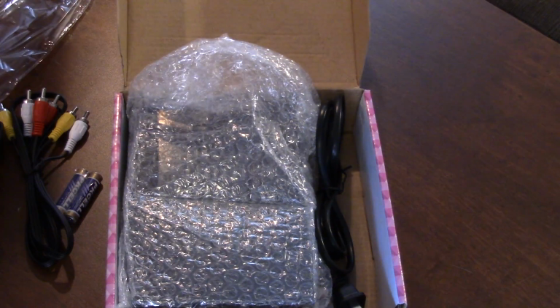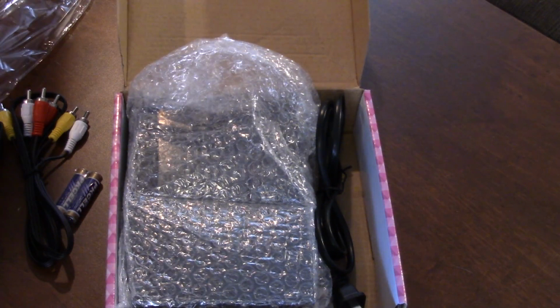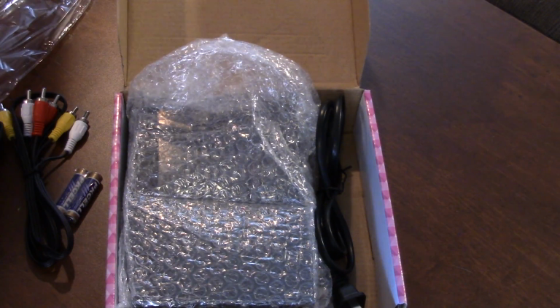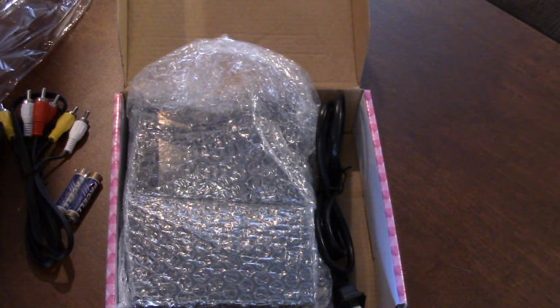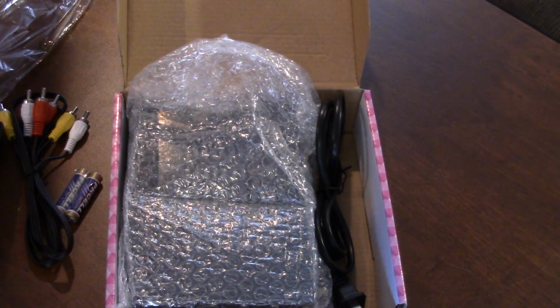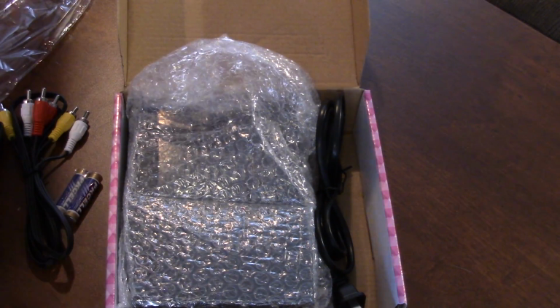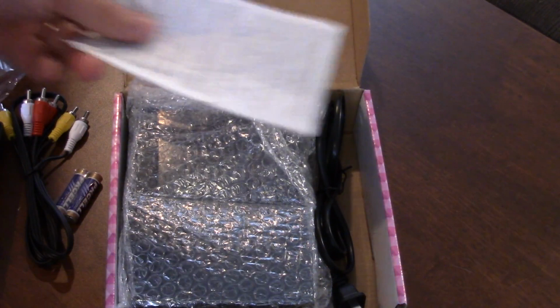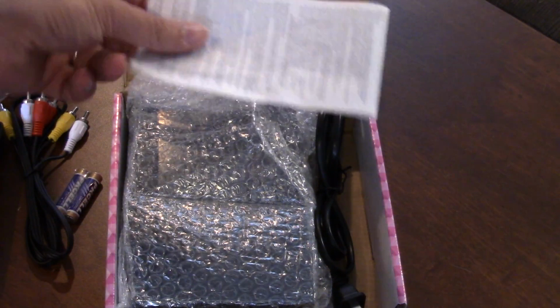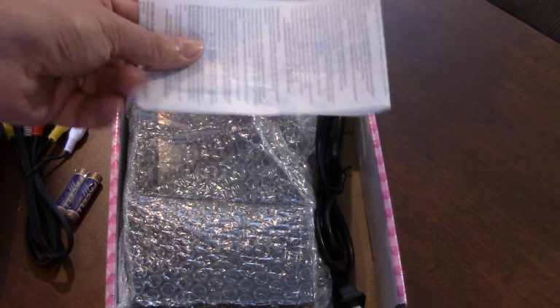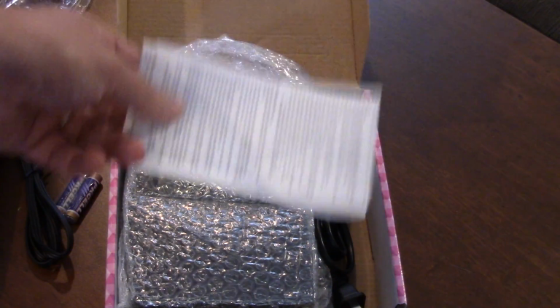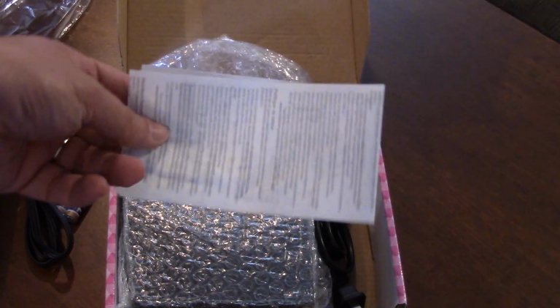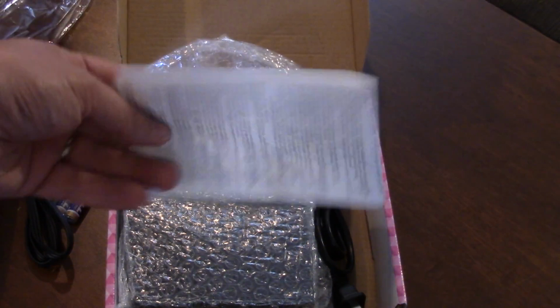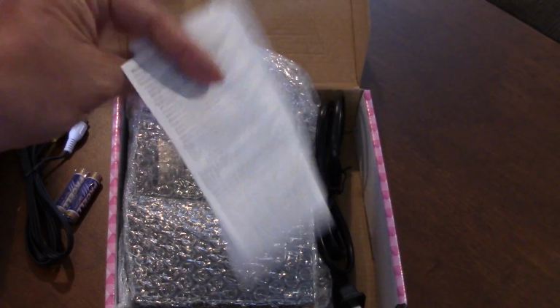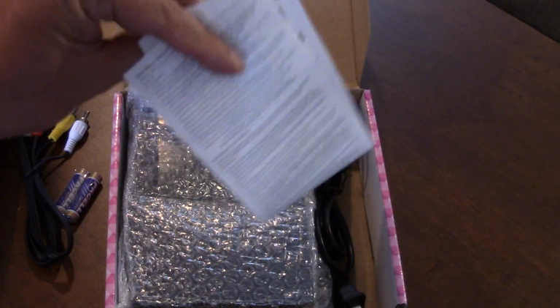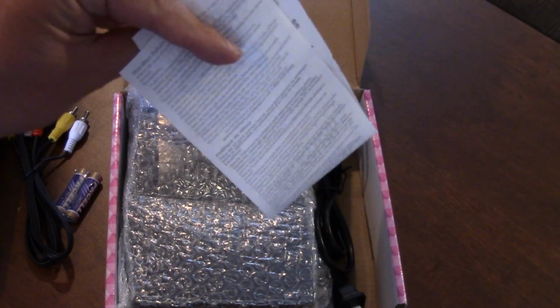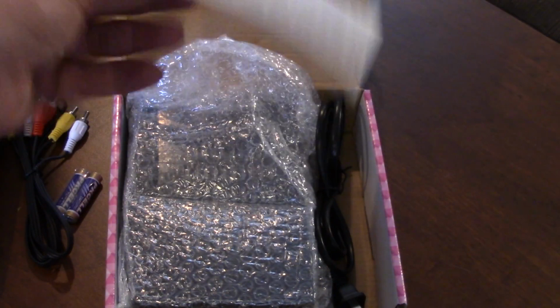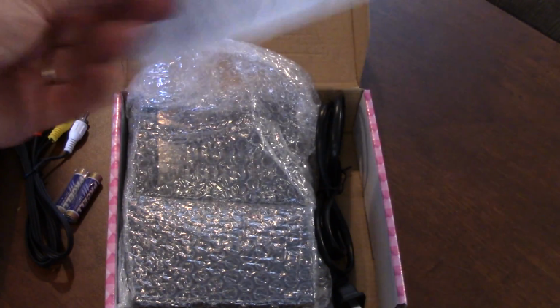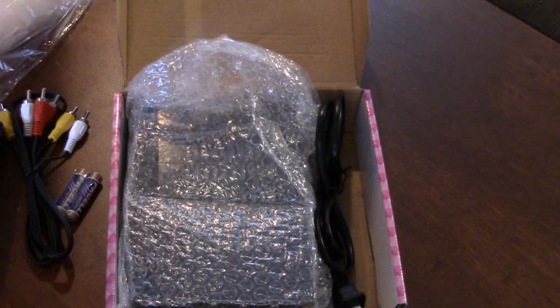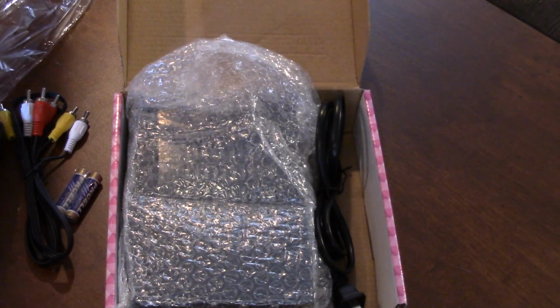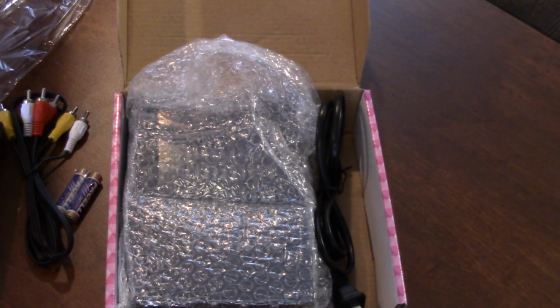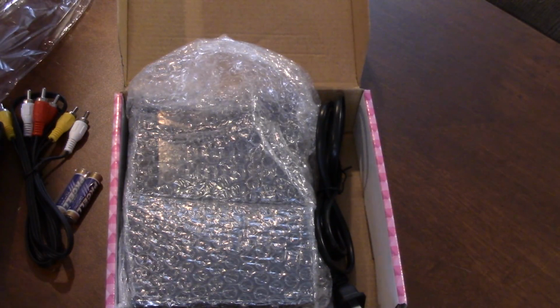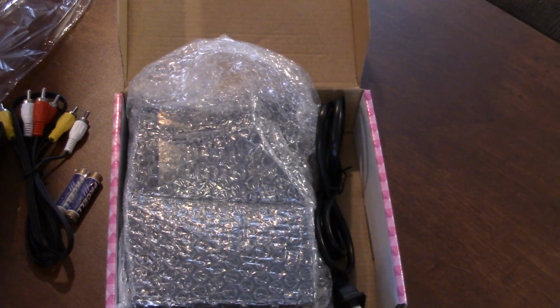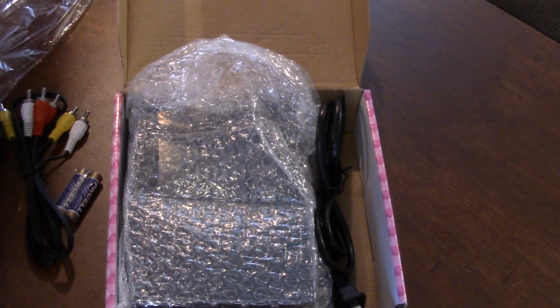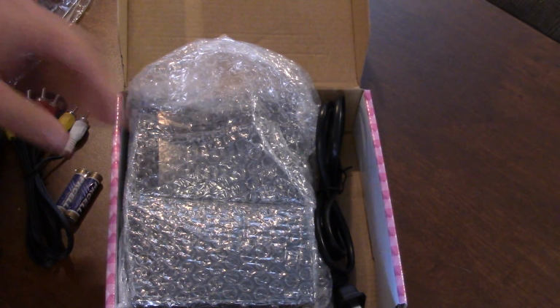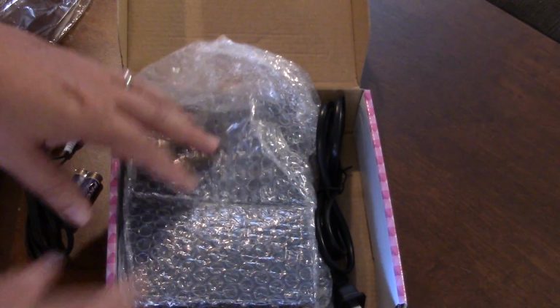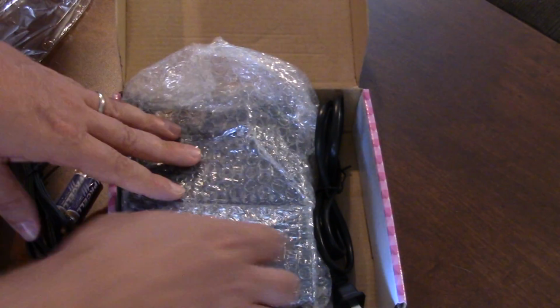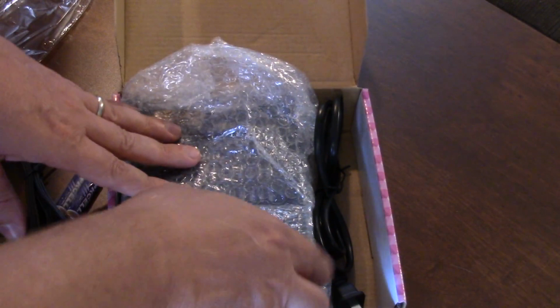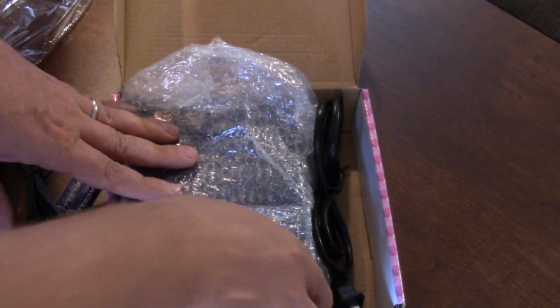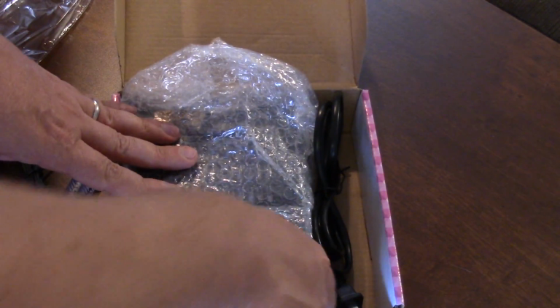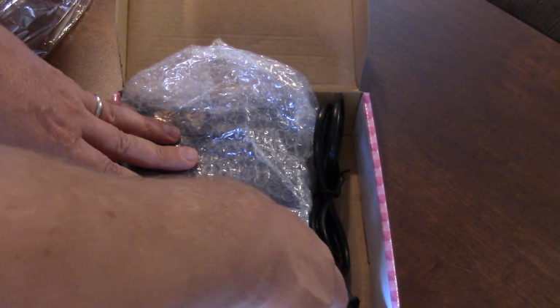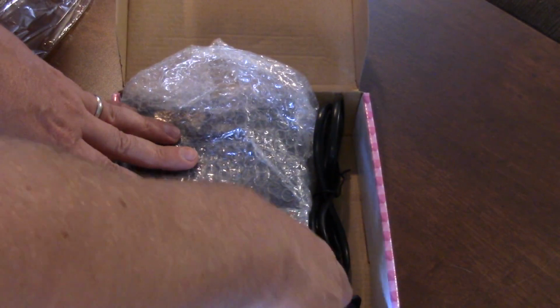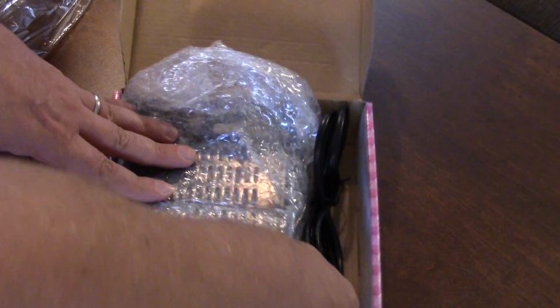One thing I recommend: I bought this at Walmart, so keep your receipt. Make sure these things work.